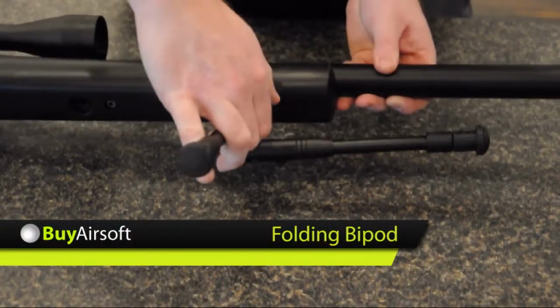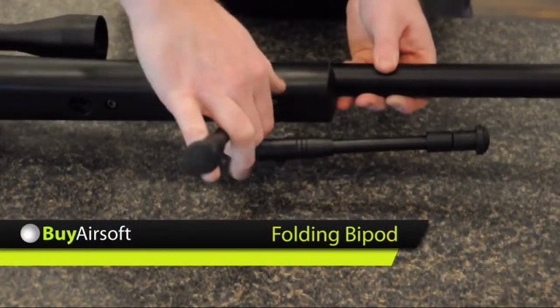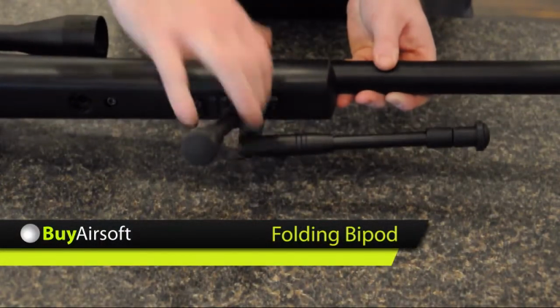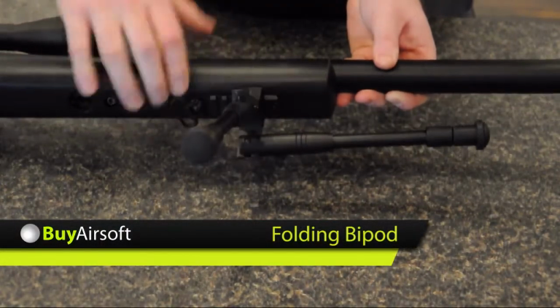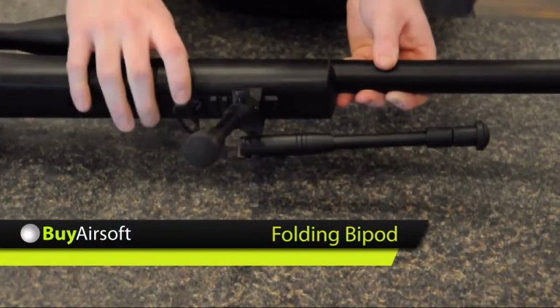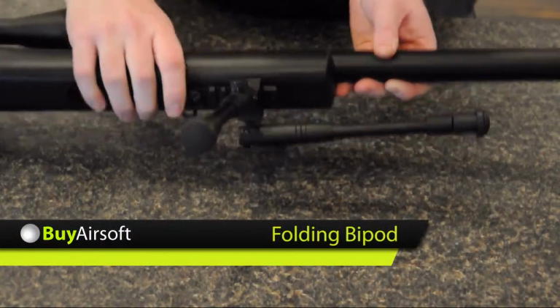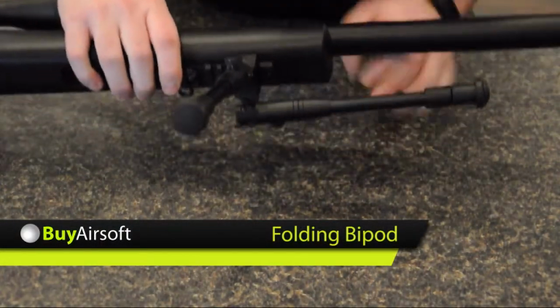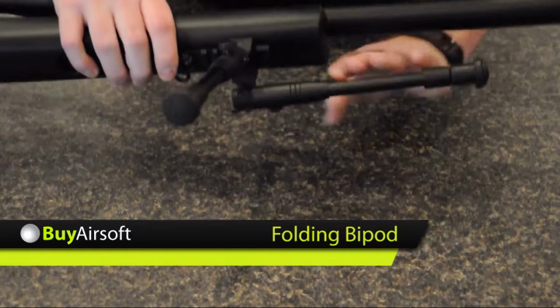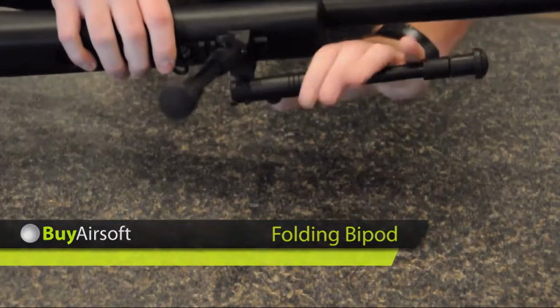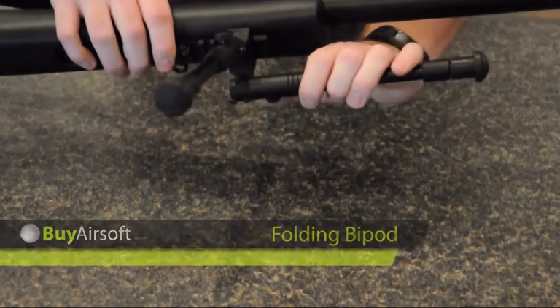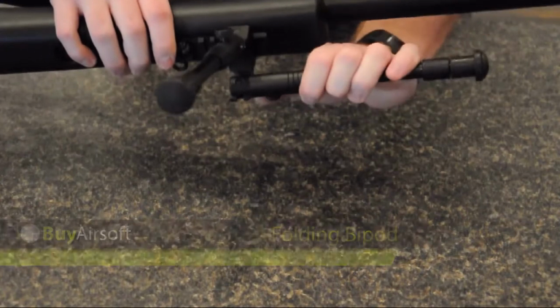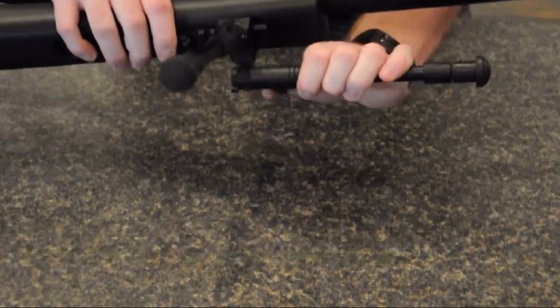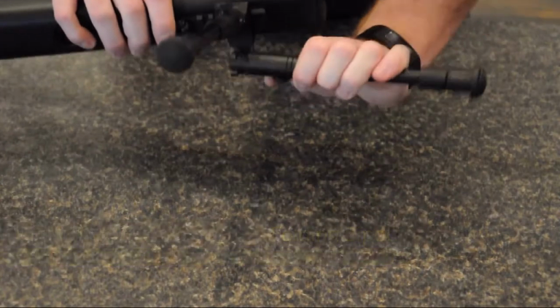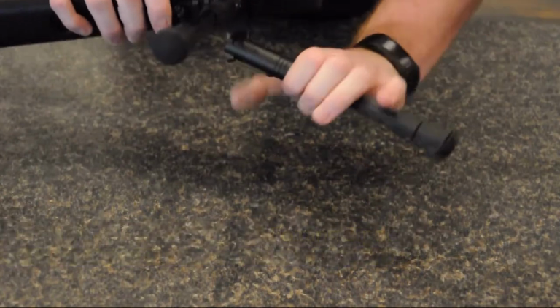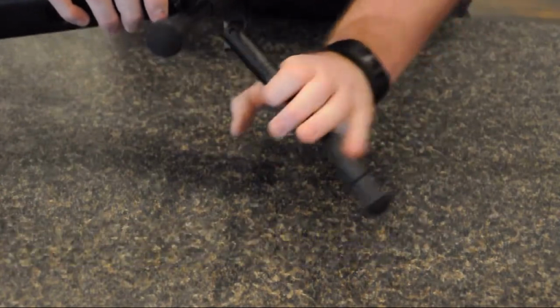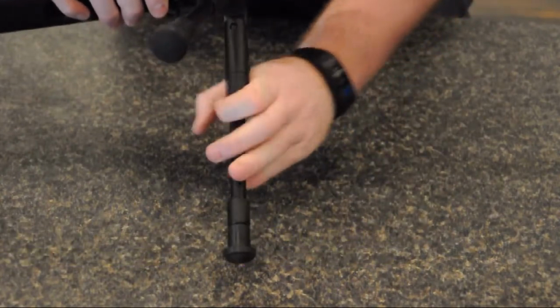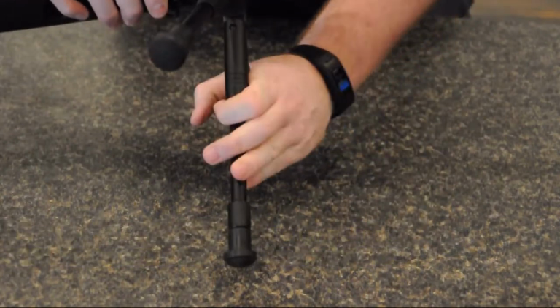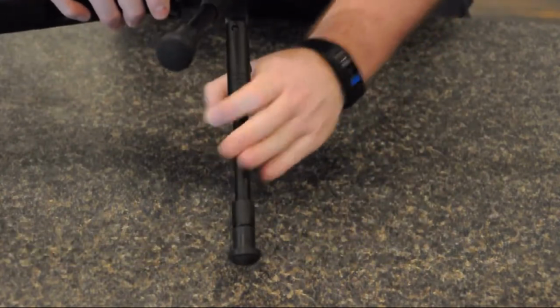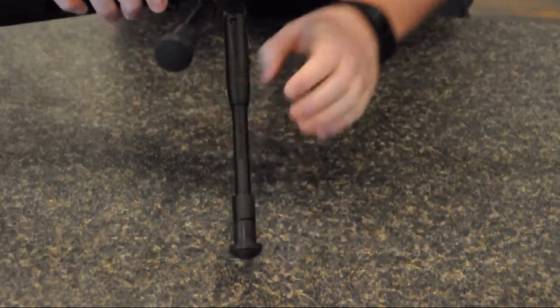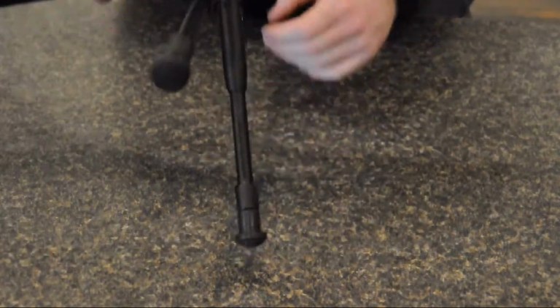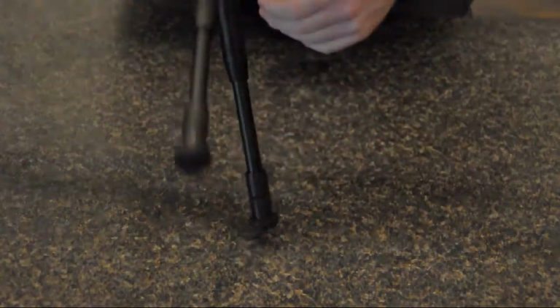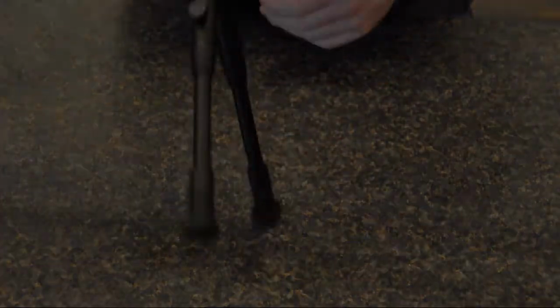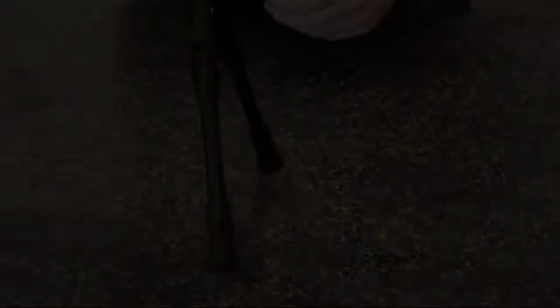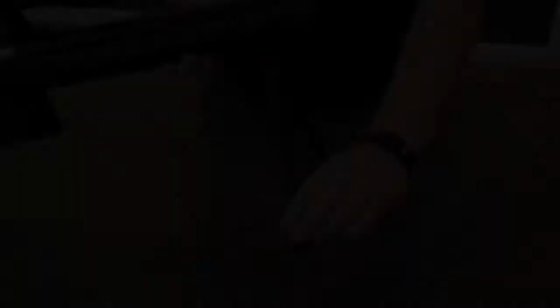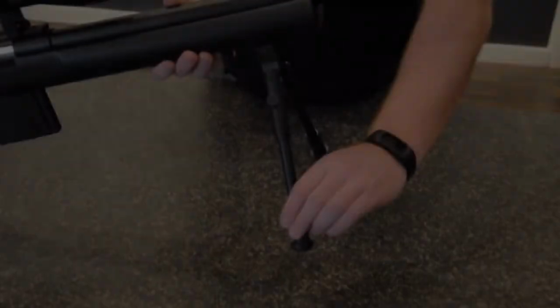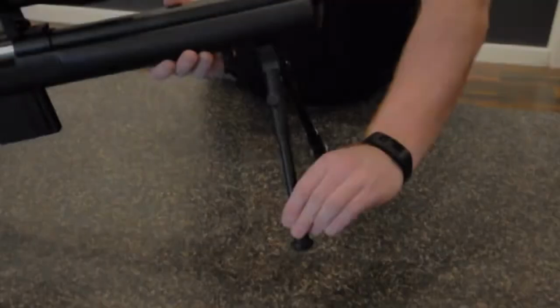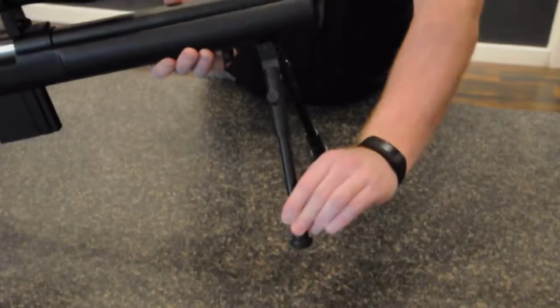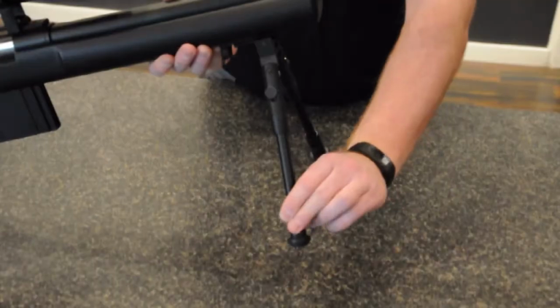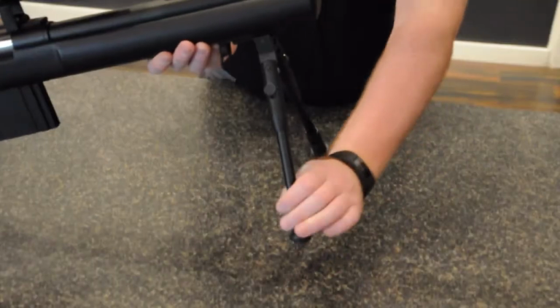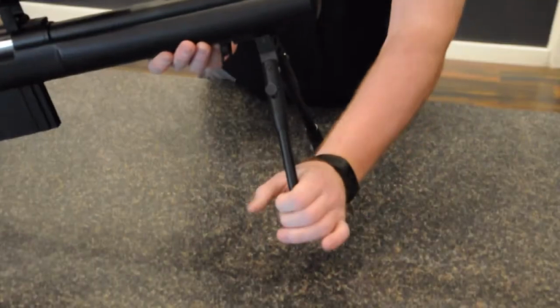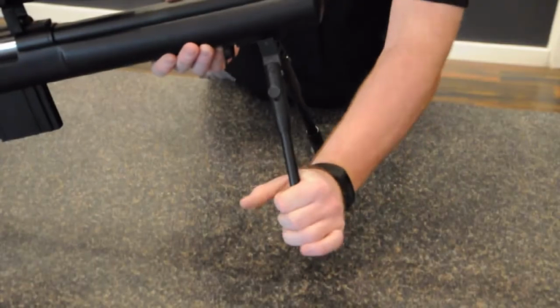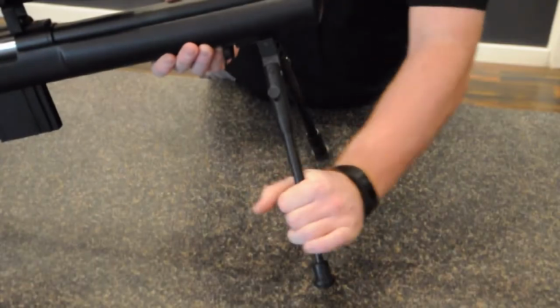The bipod legs can be folded and easily extended to give you the best firing position possible.